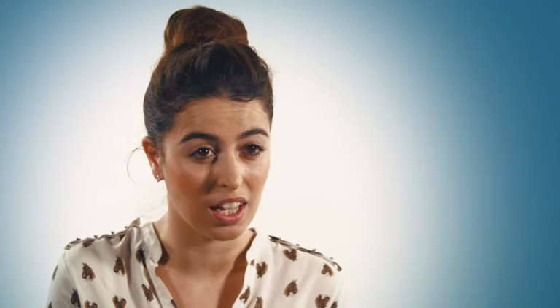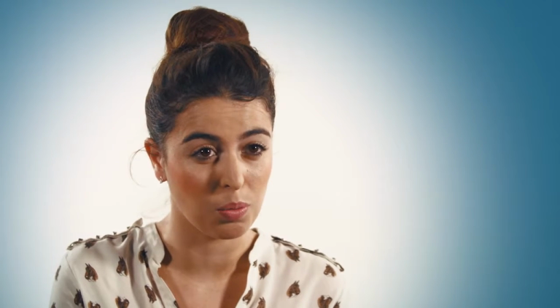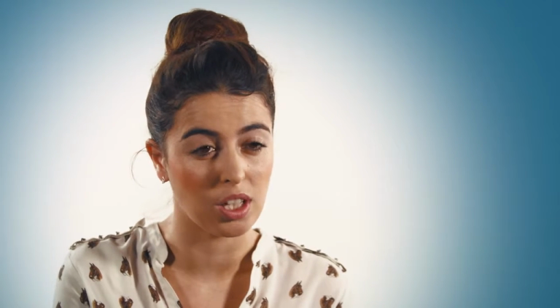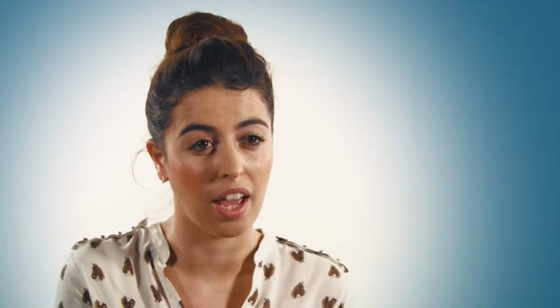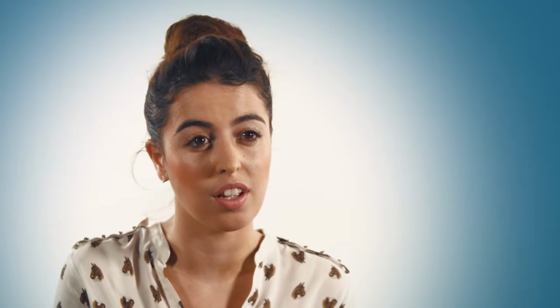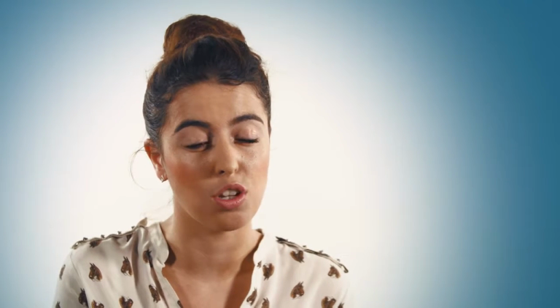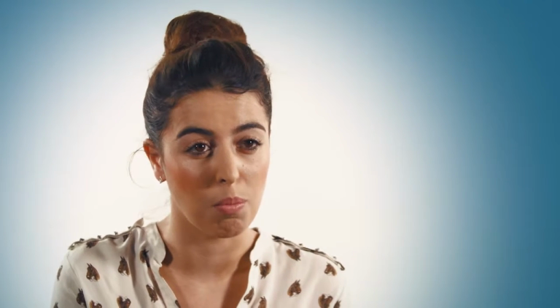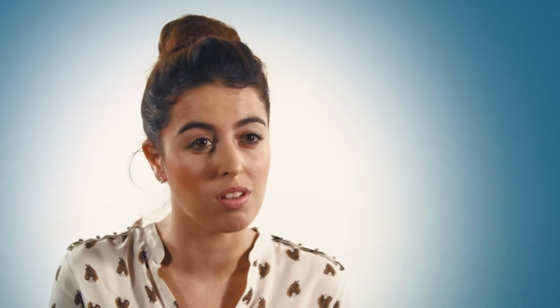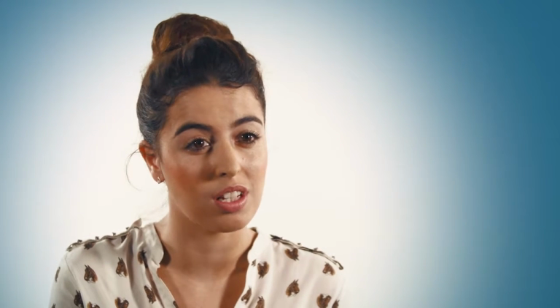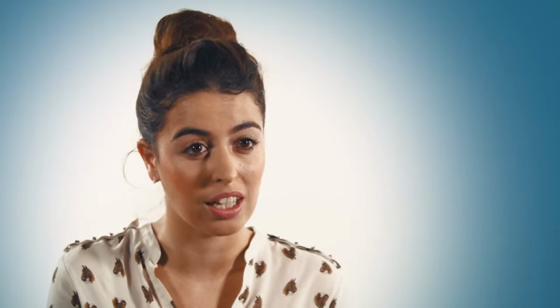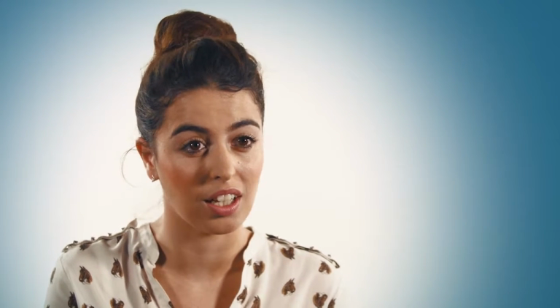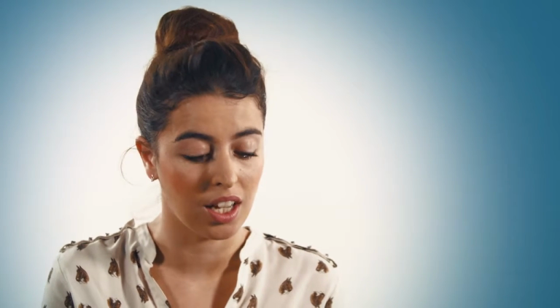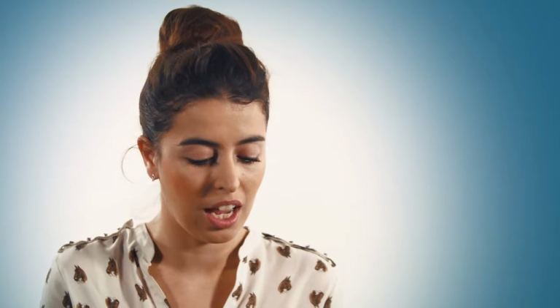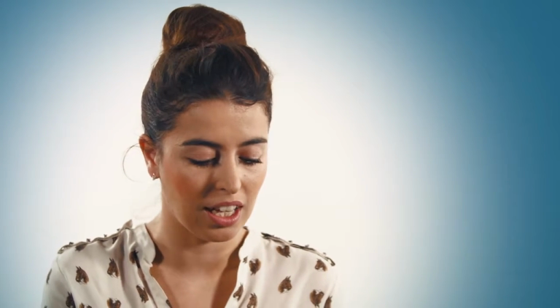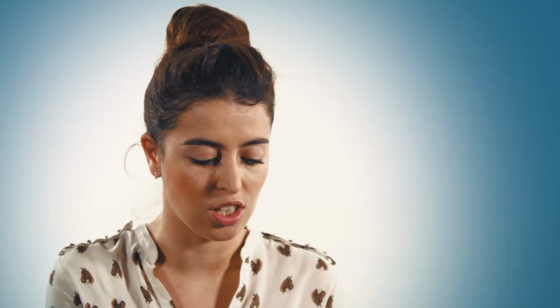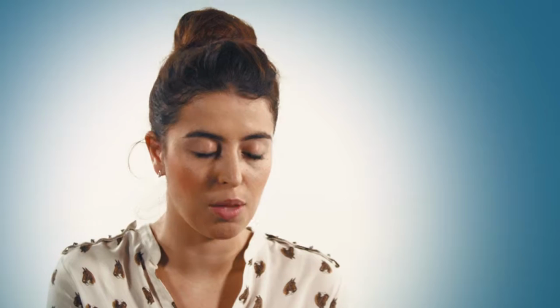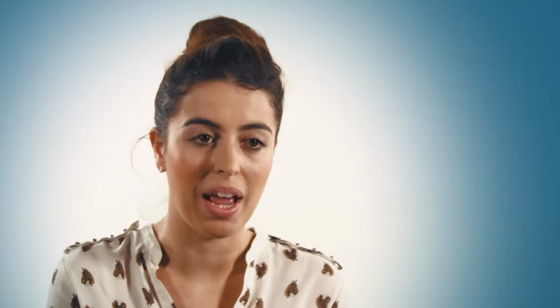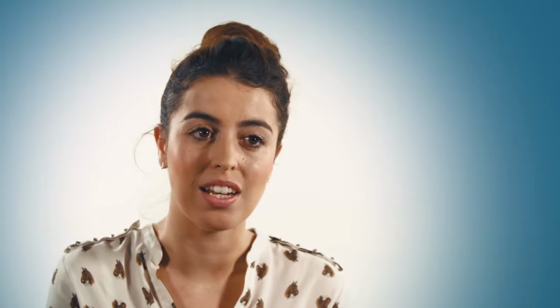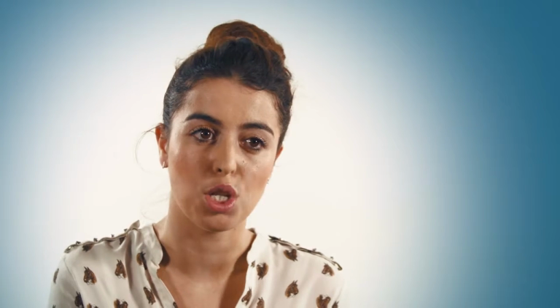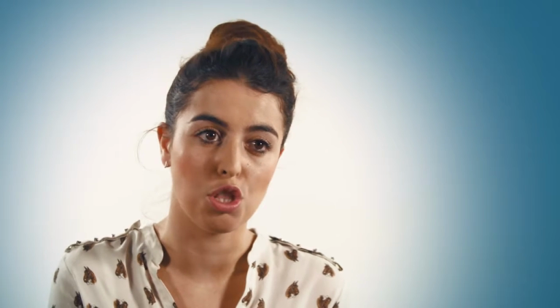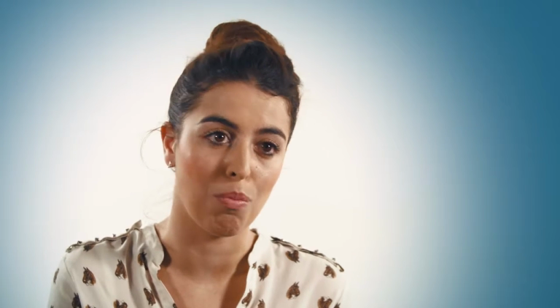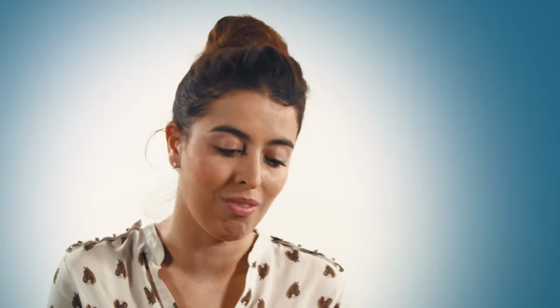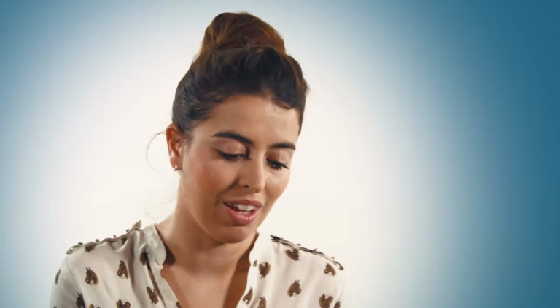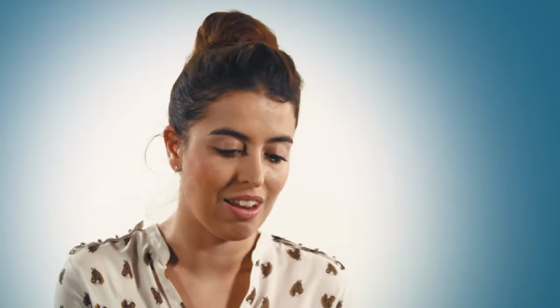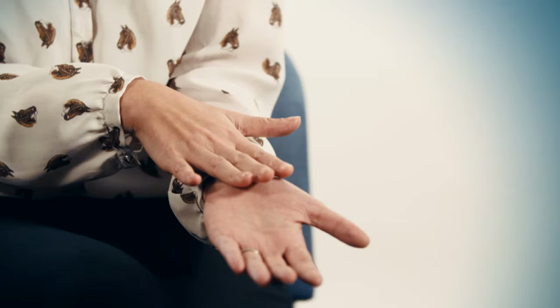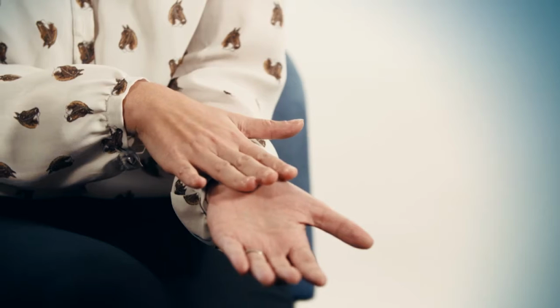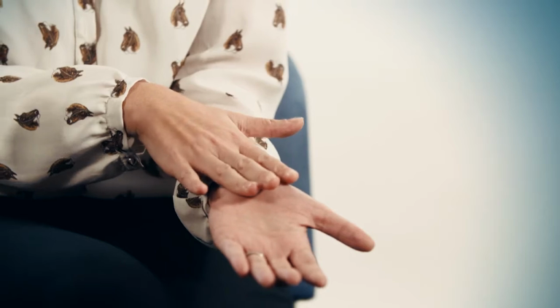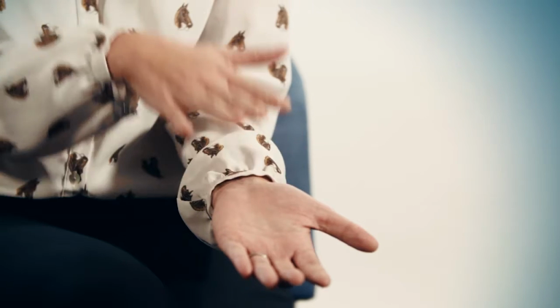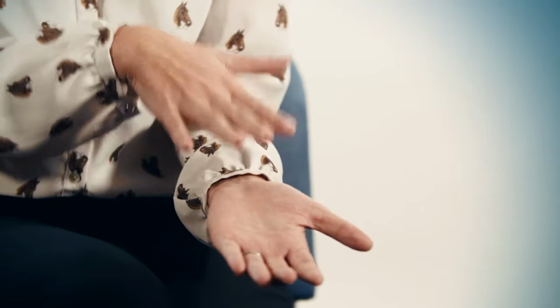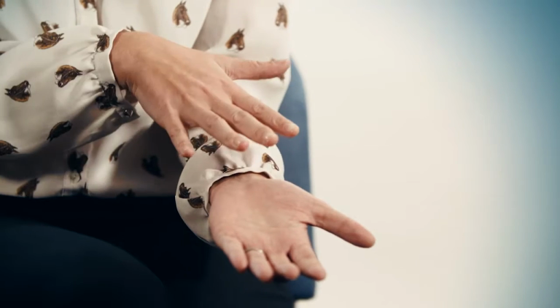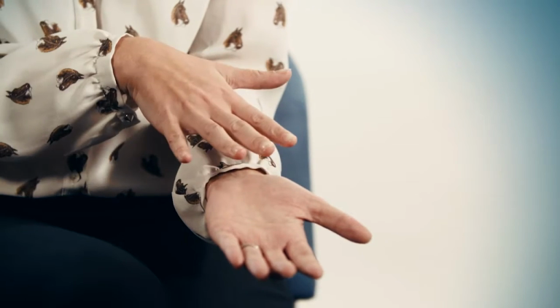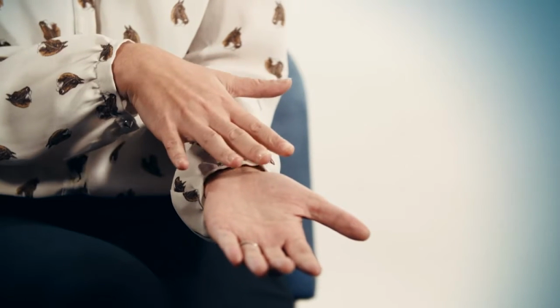that's when you get the numbness, the tingling, and occasionally the pain into the thumb, index finger, and middle finger mainly.